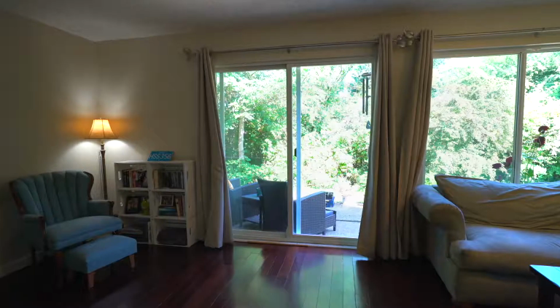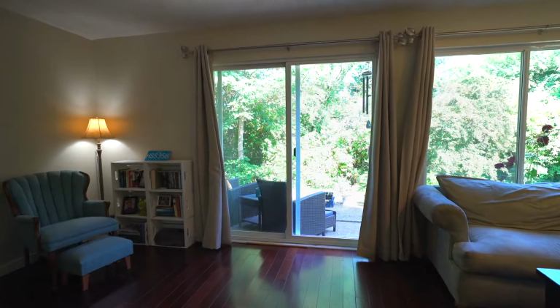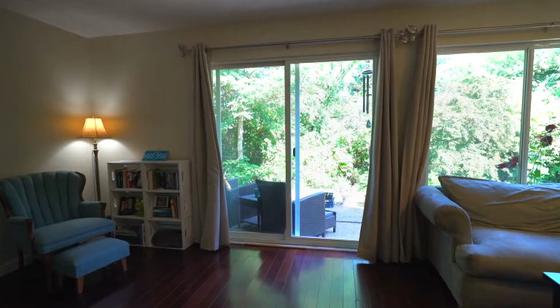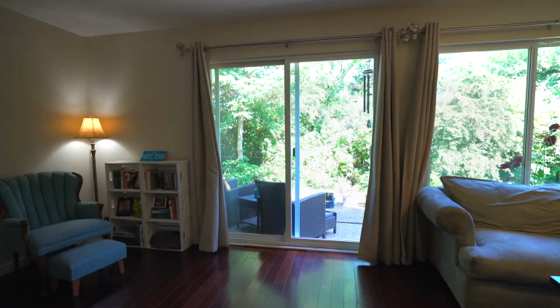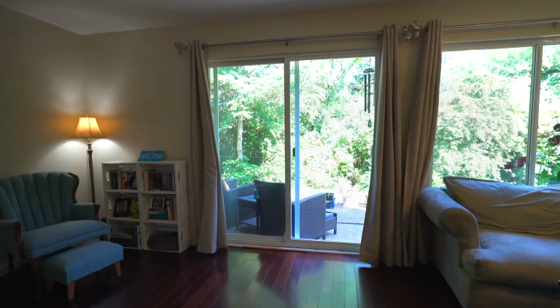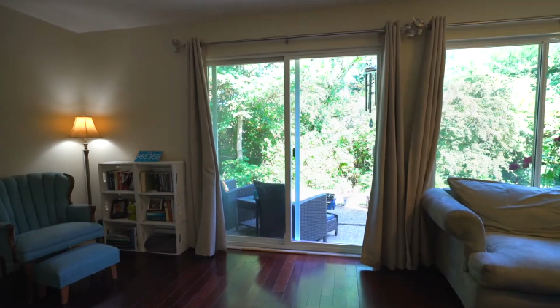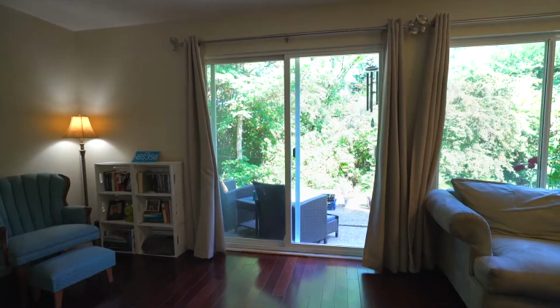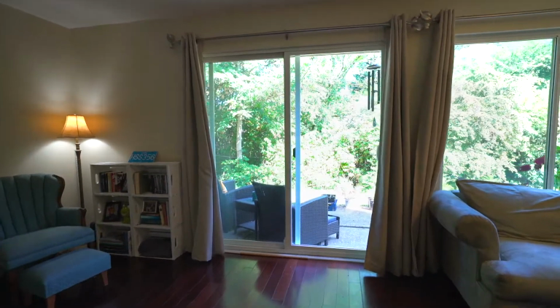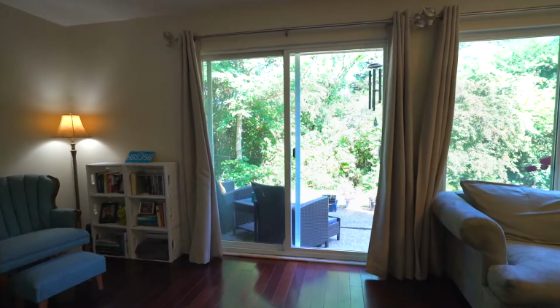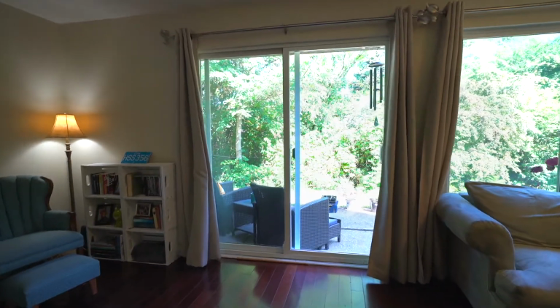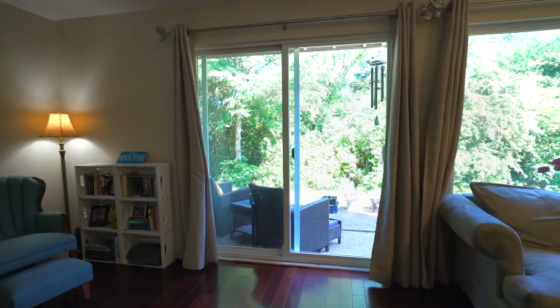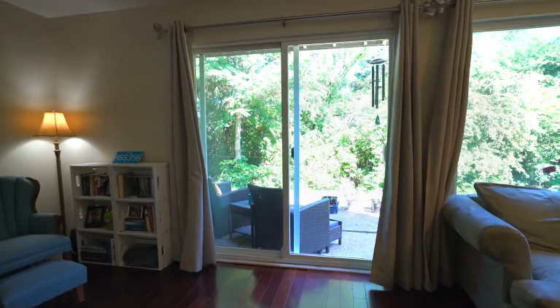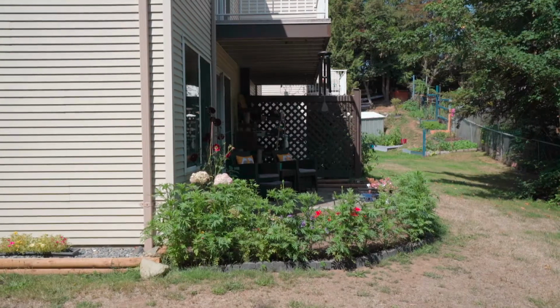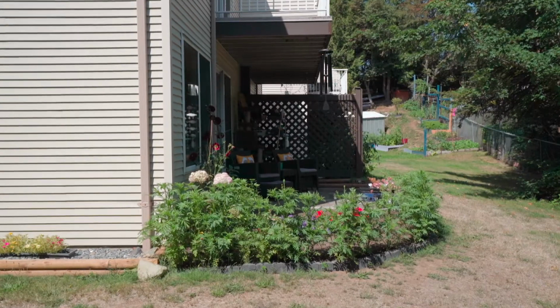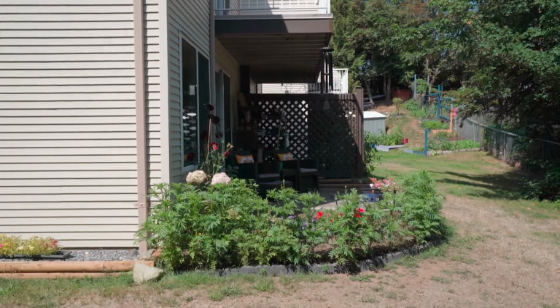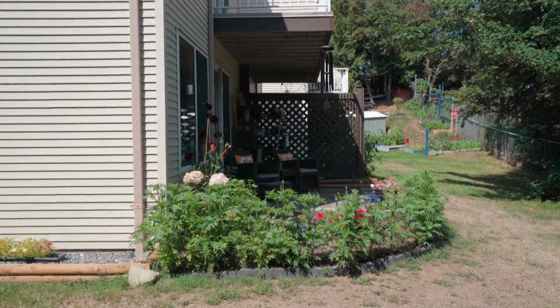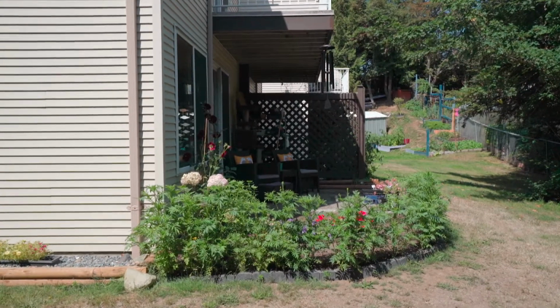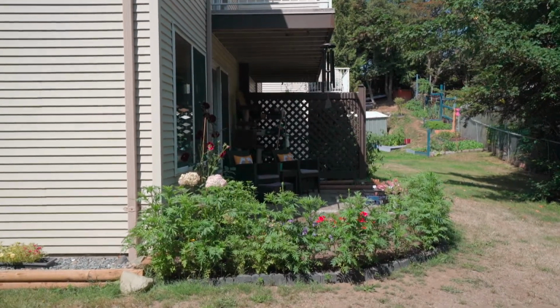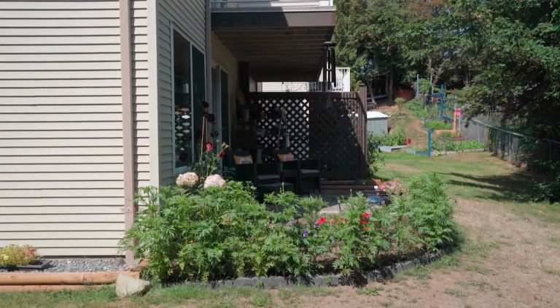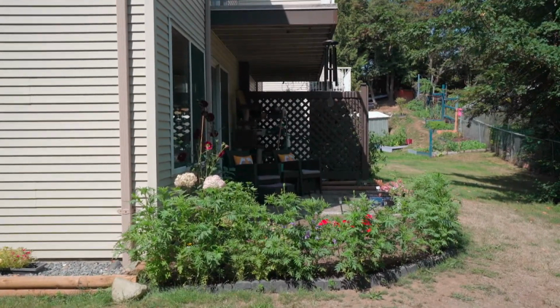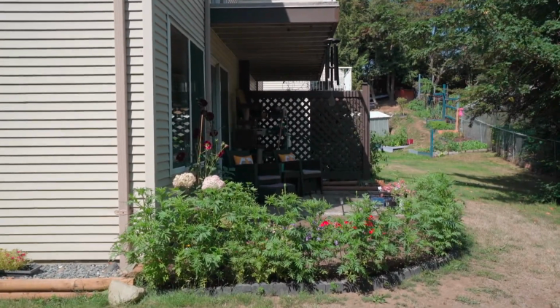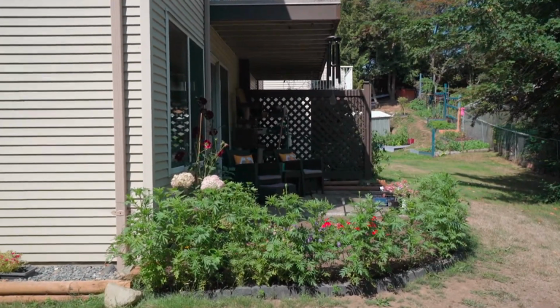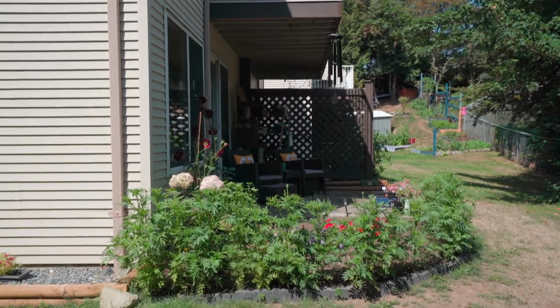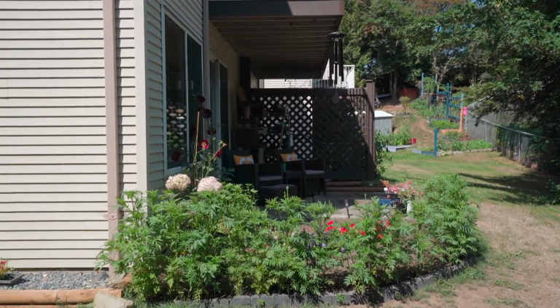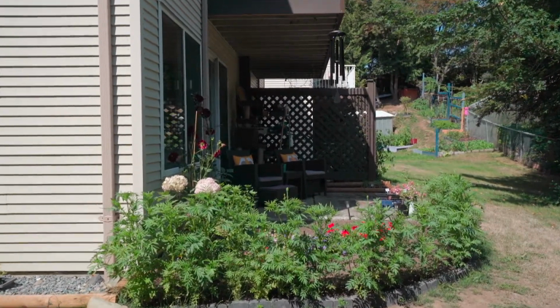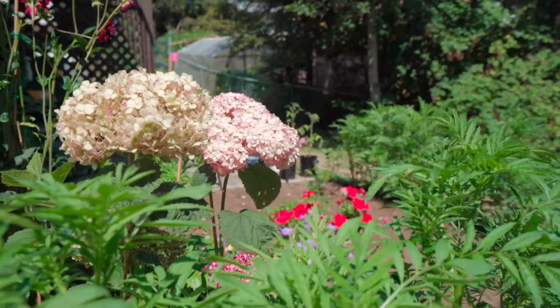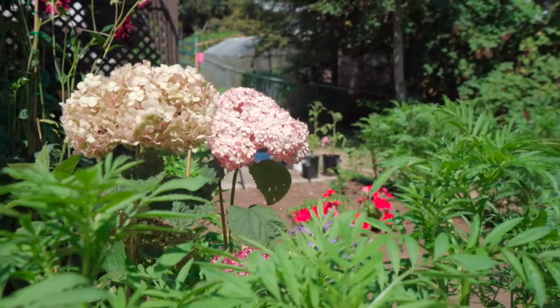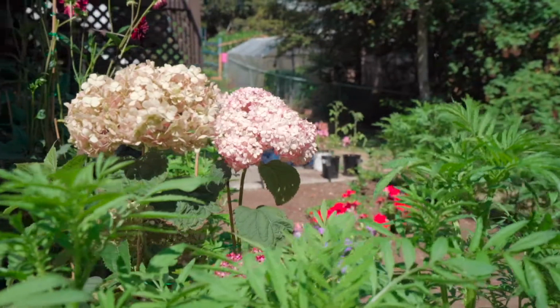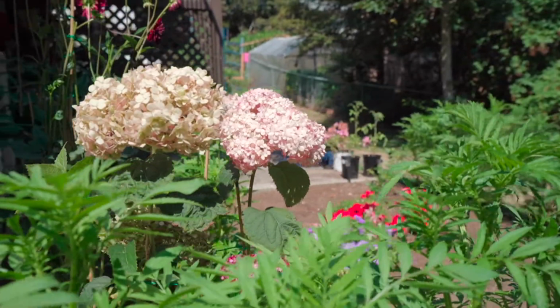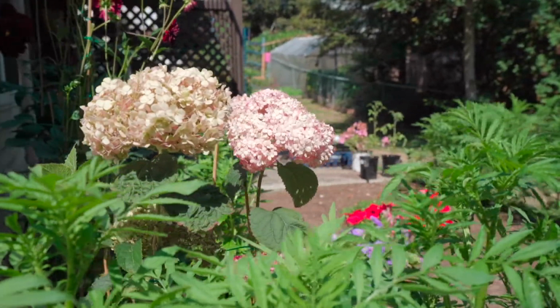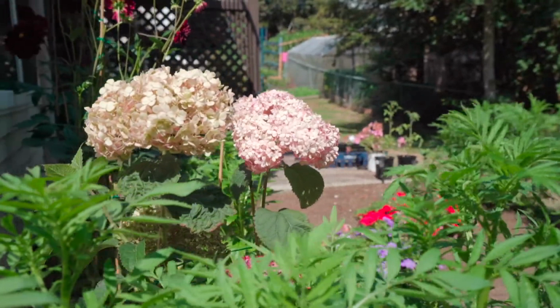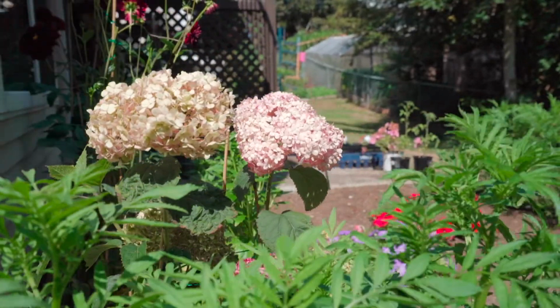Off the living room, walk through the sliding glass patio door to enjoy your beautiful private patio and gardens.